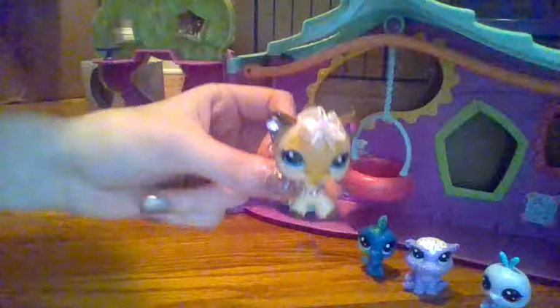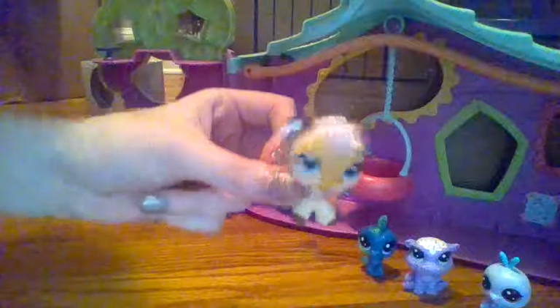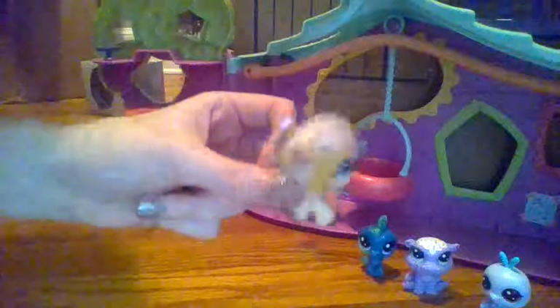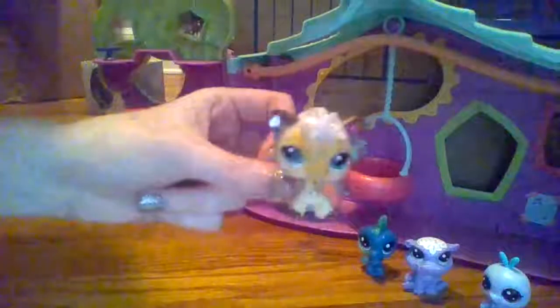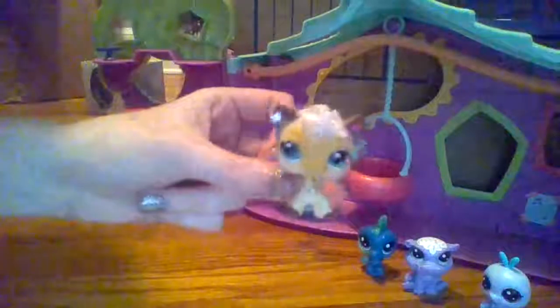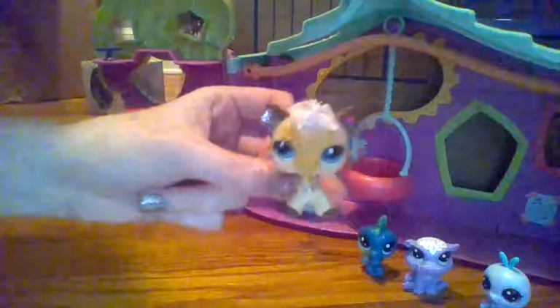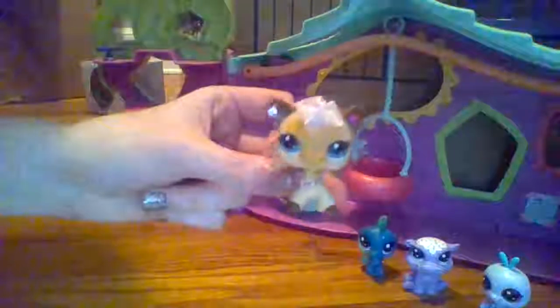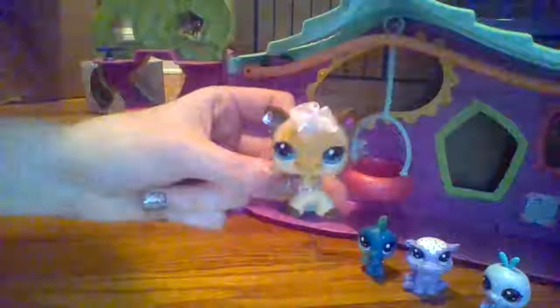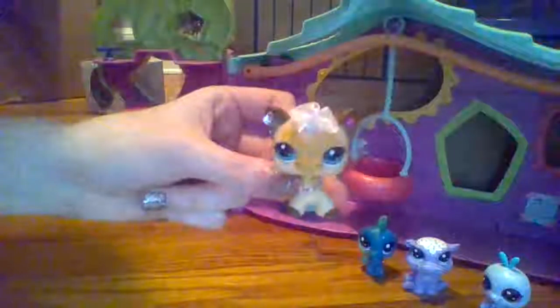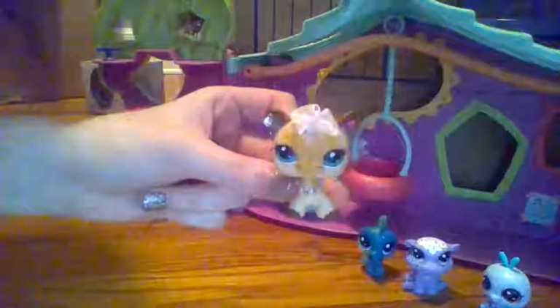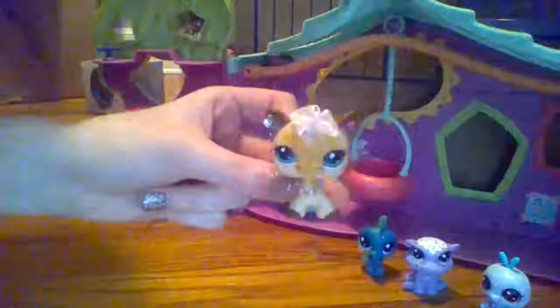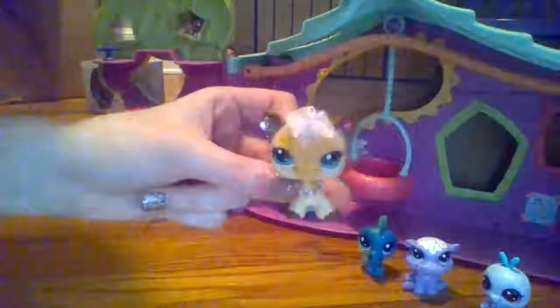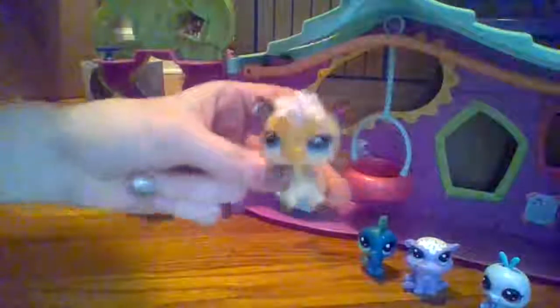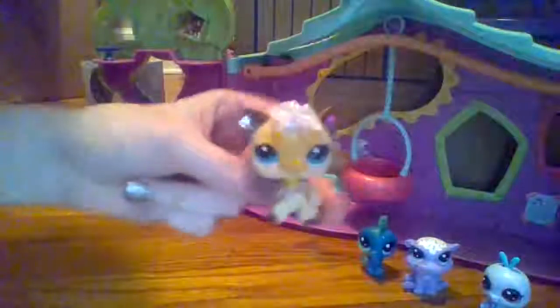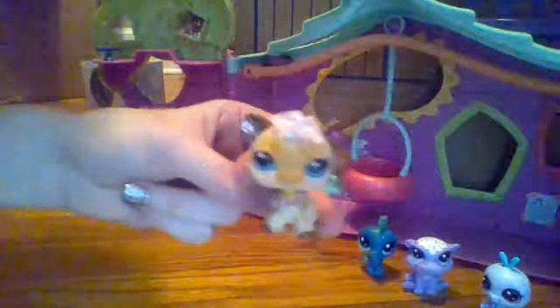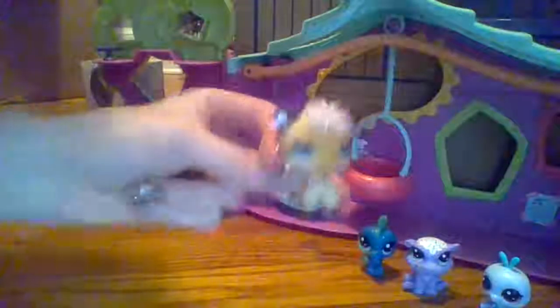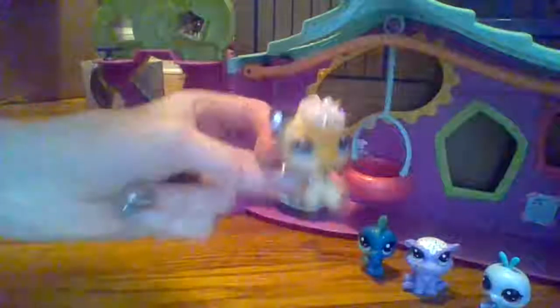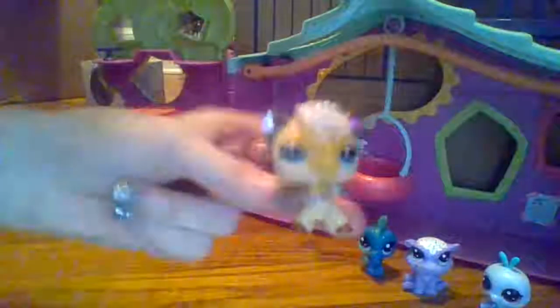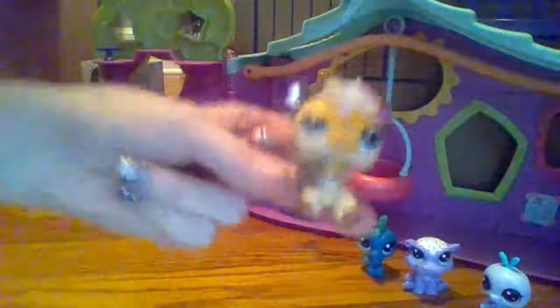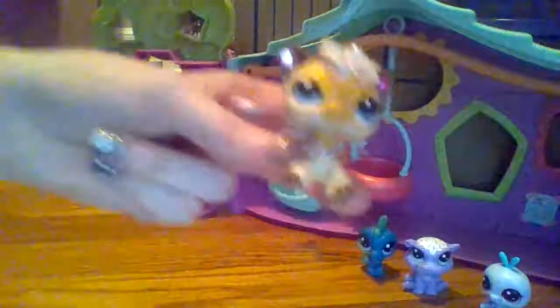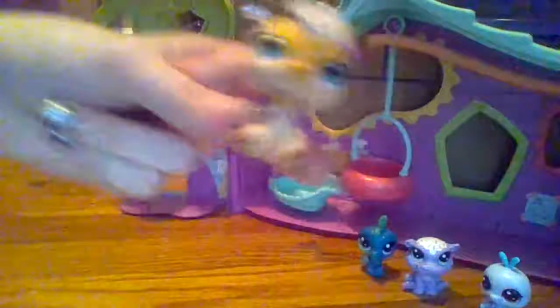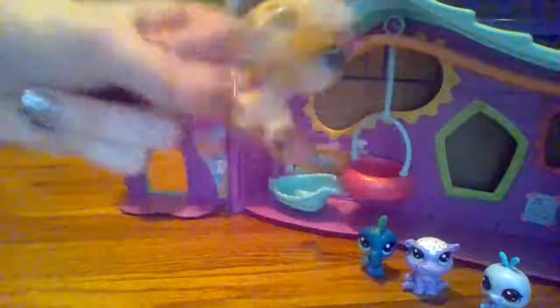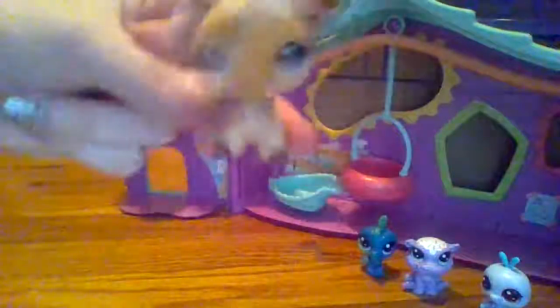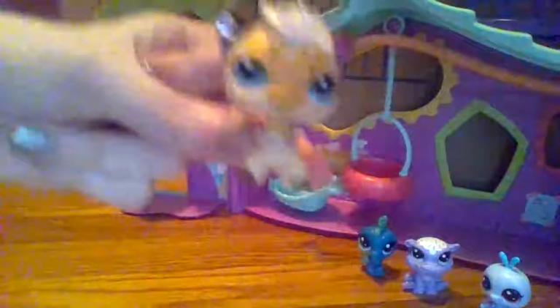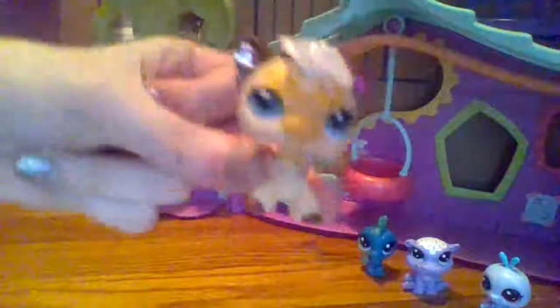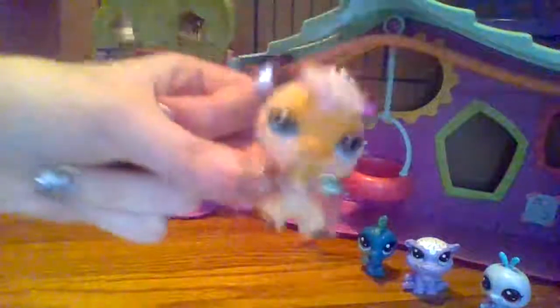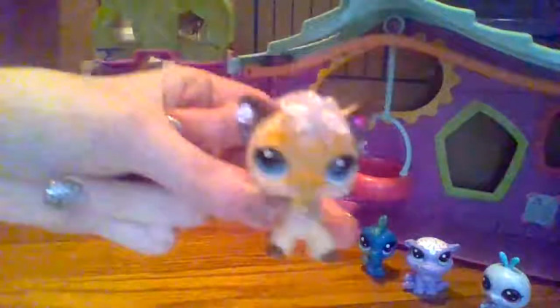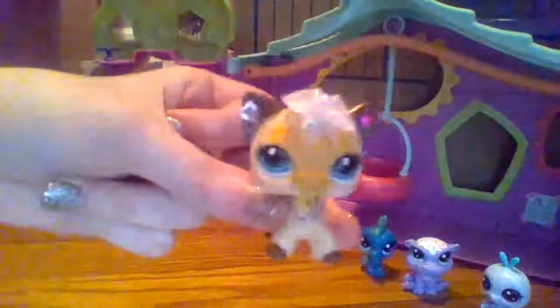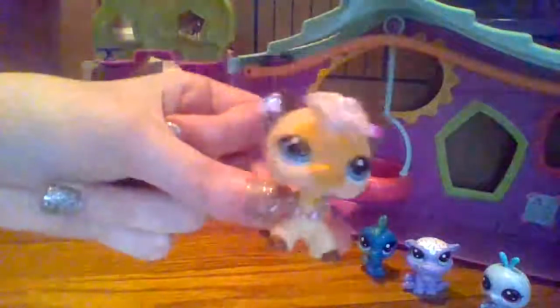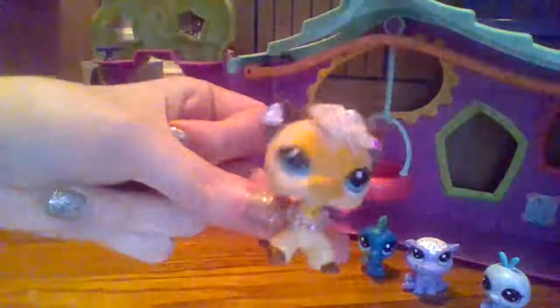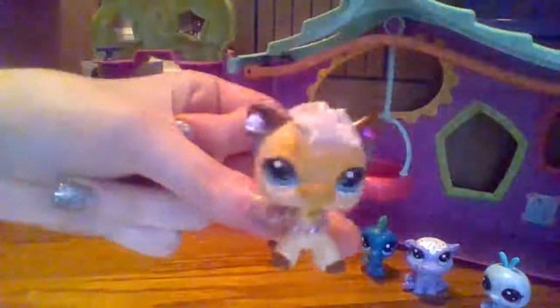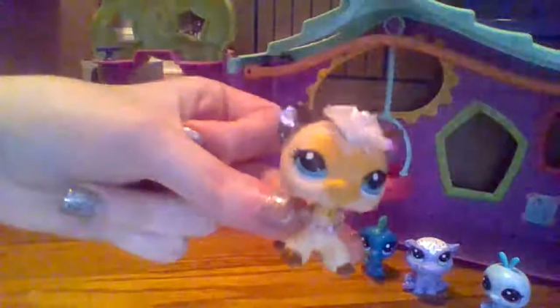Hey guys, LPS Kairi here, showing up making a very quick video. I want to show you guys my LPS I got with Antique Mom.